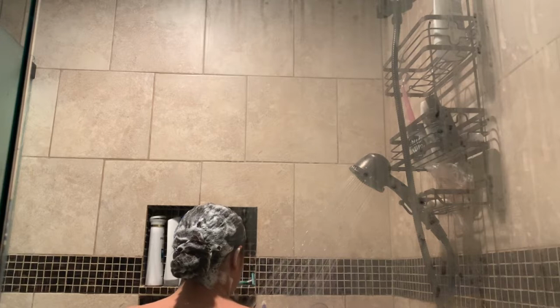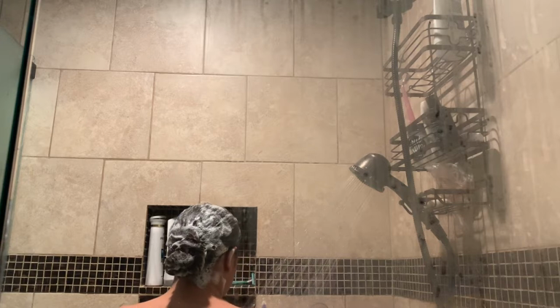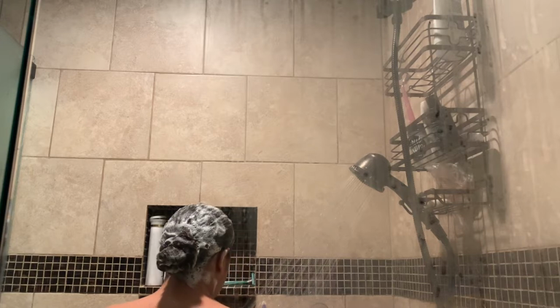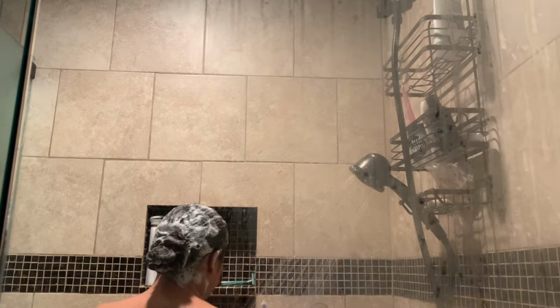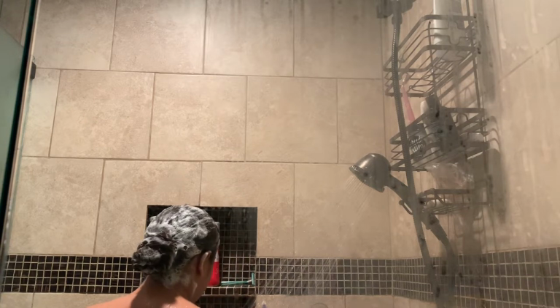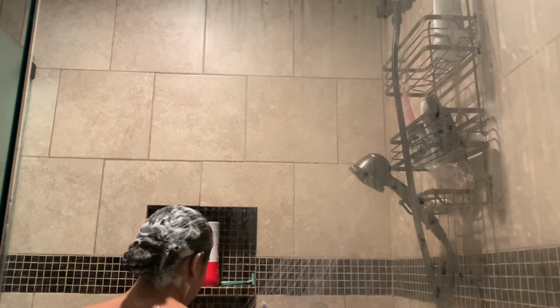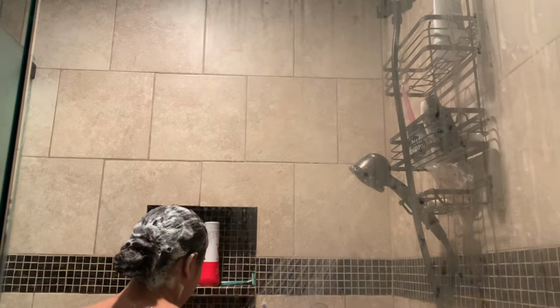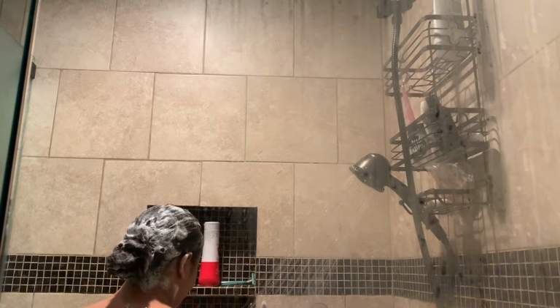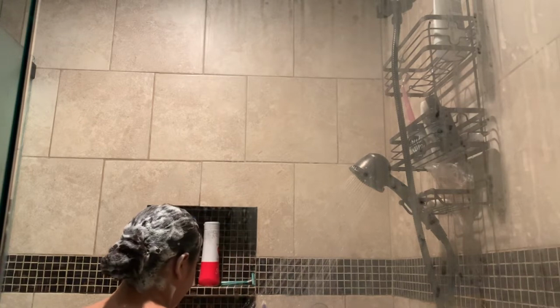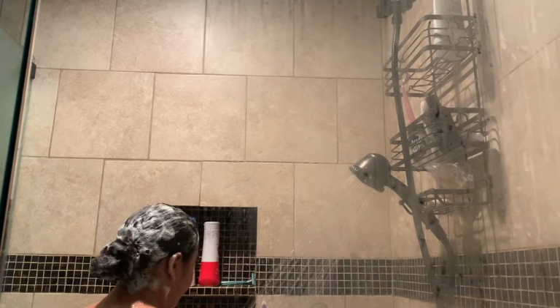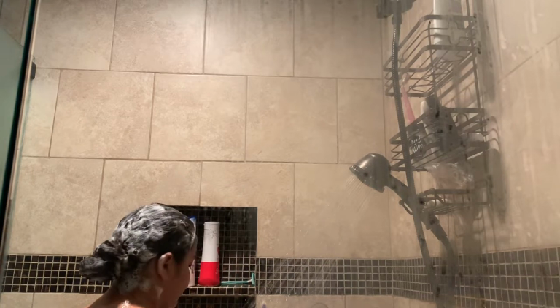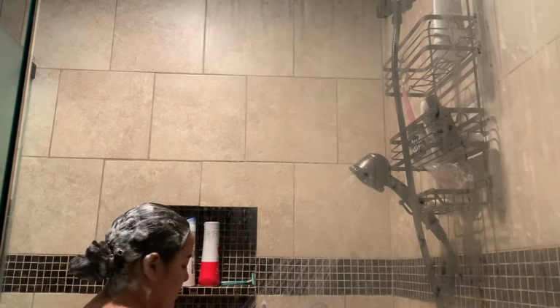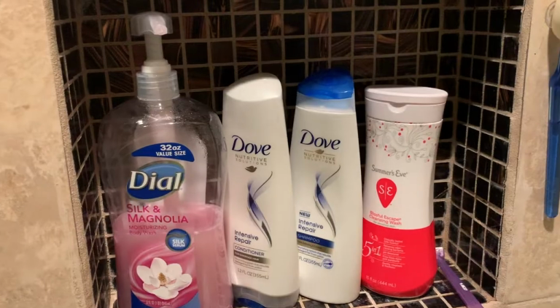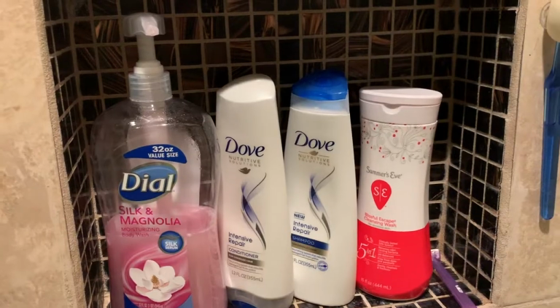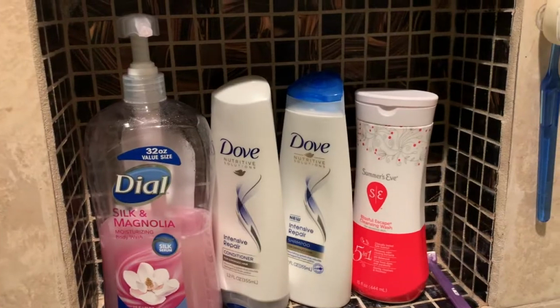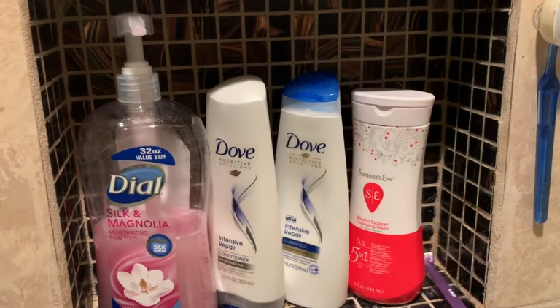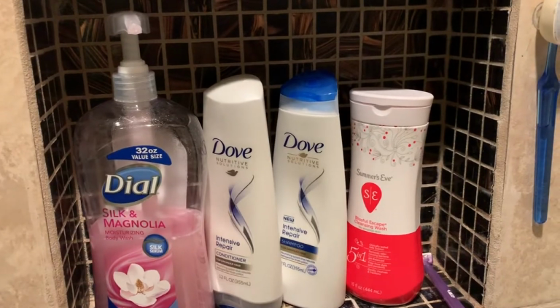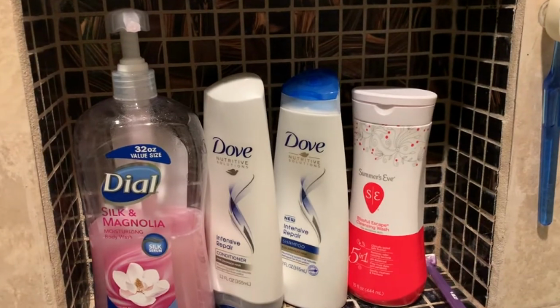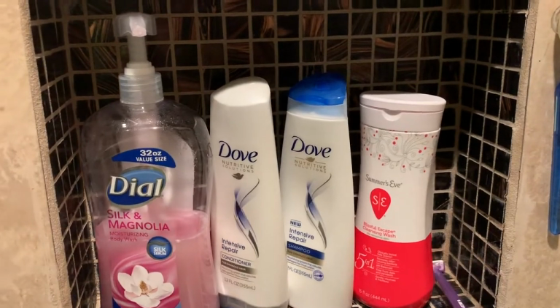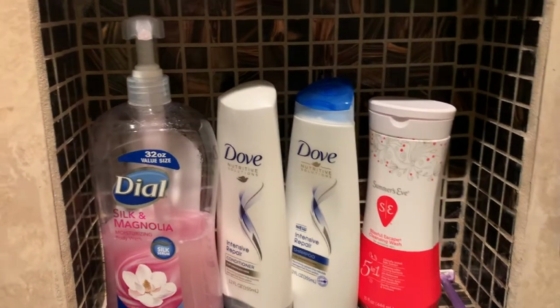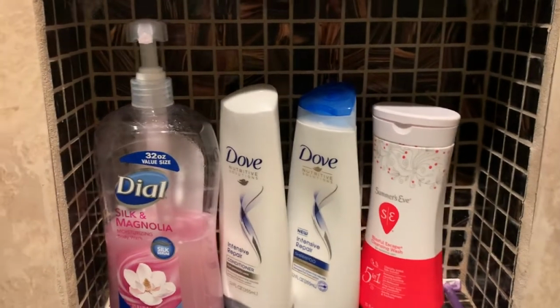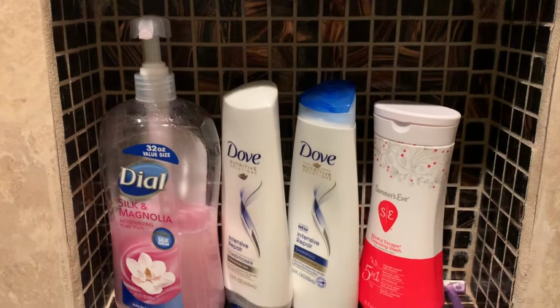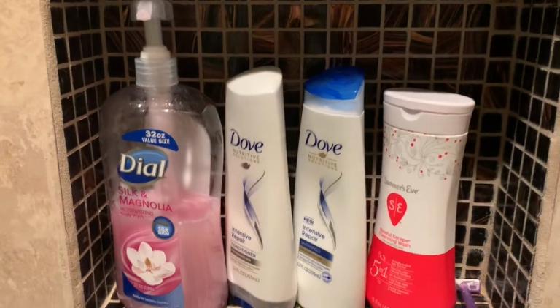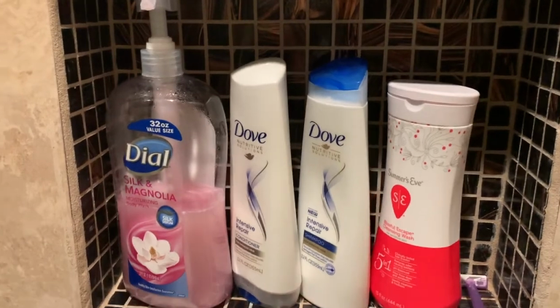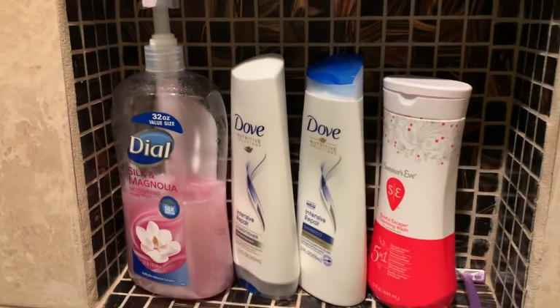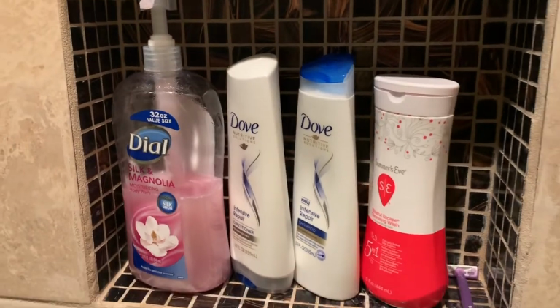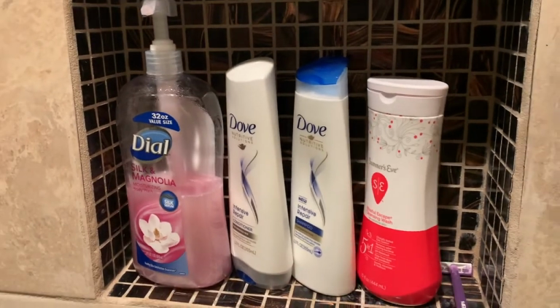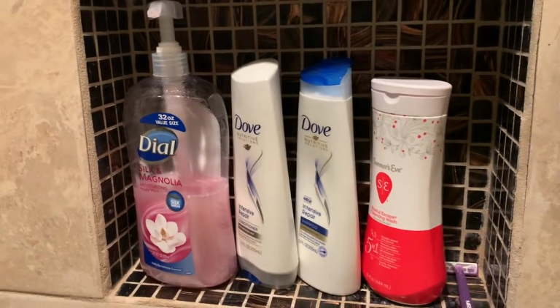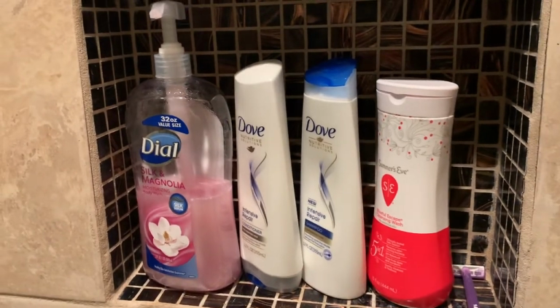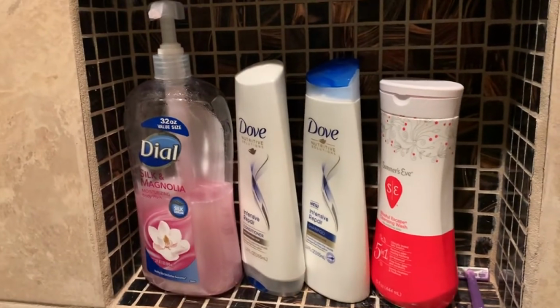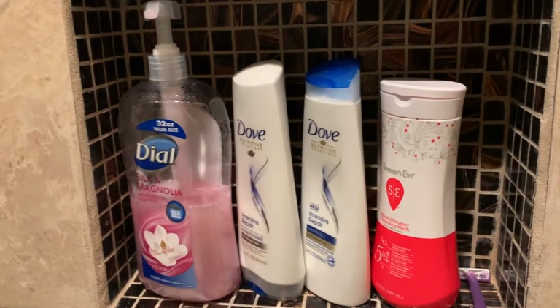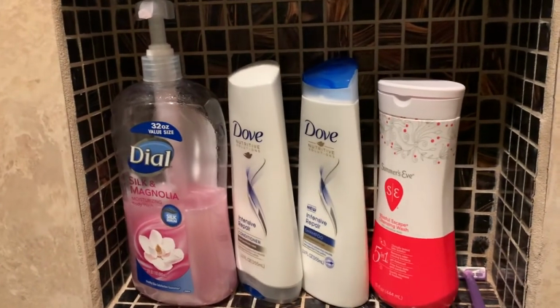Now we will be moving on to my skincare routine. By the way, these are the products I use in the shower.